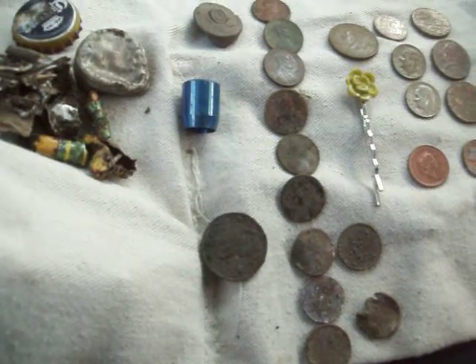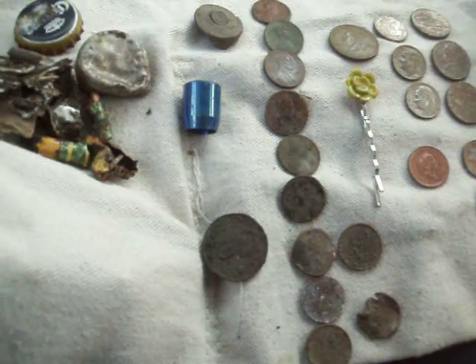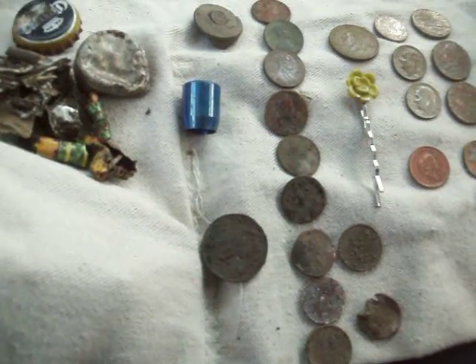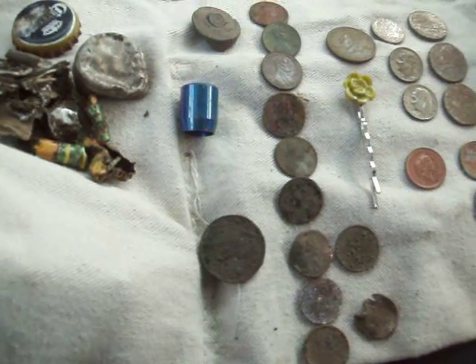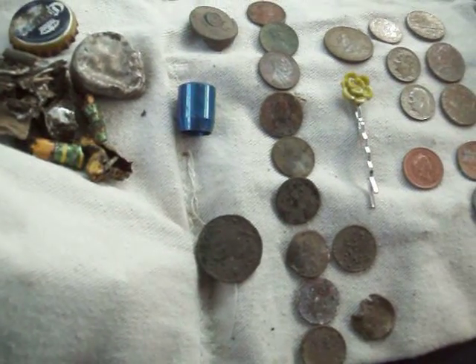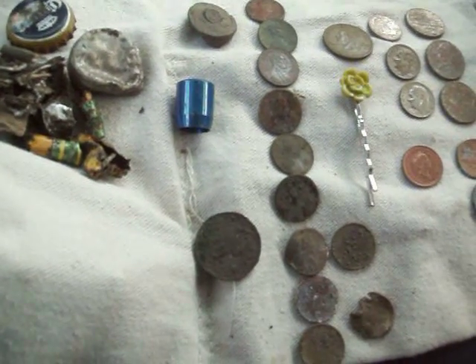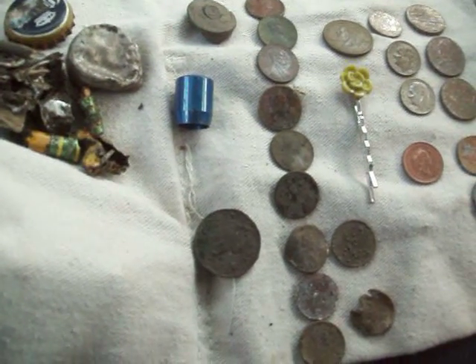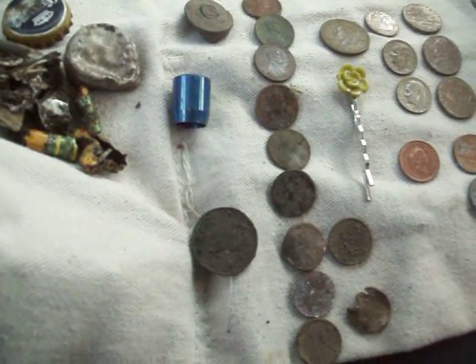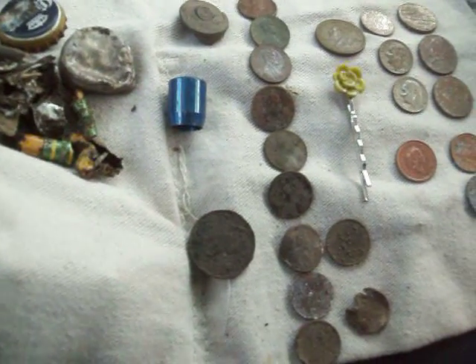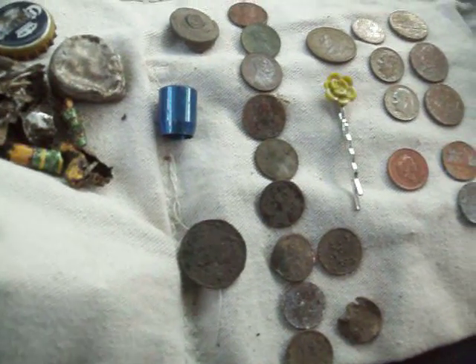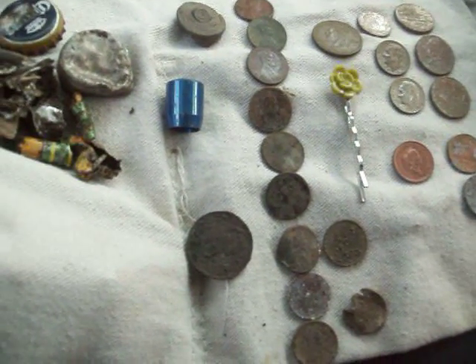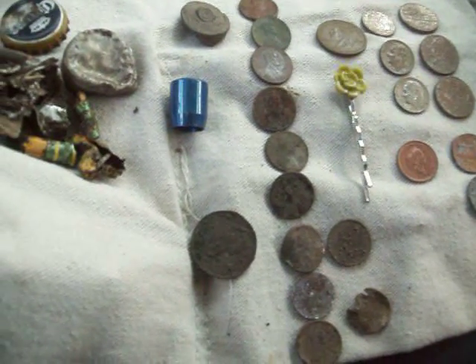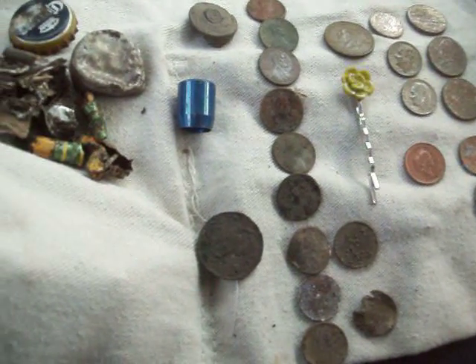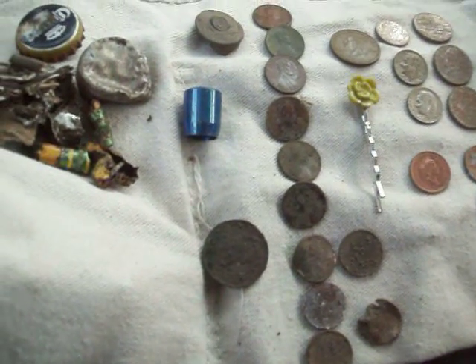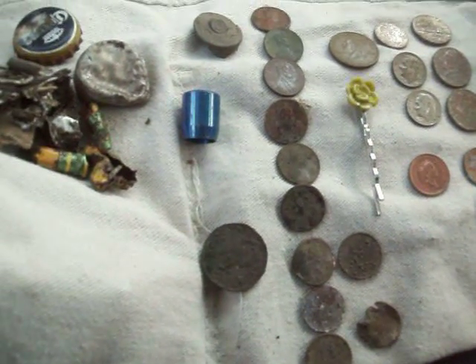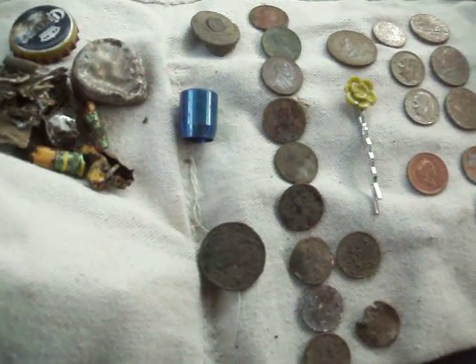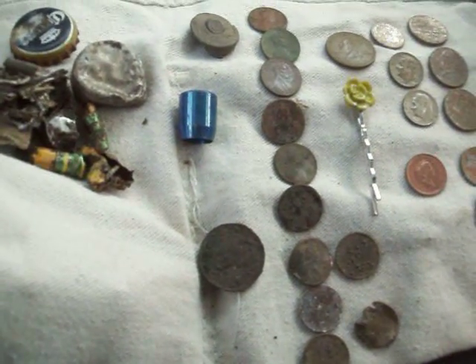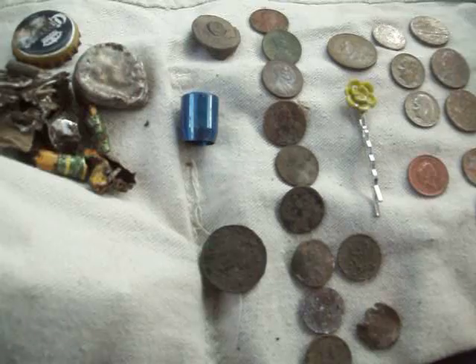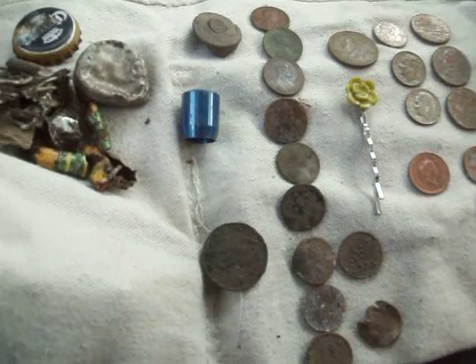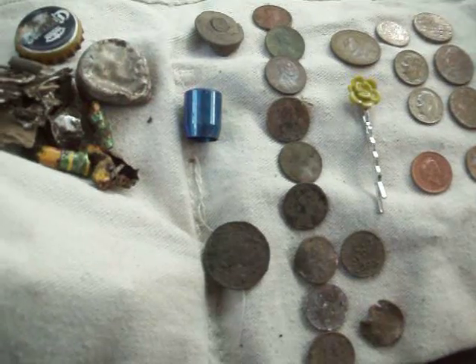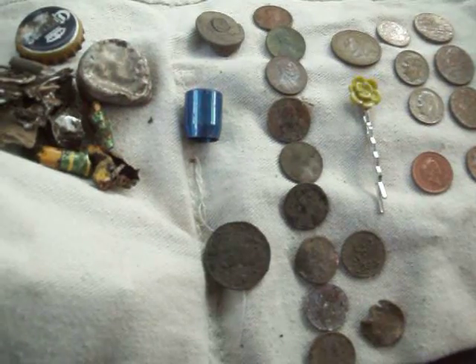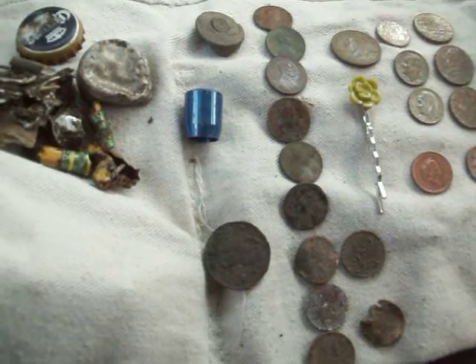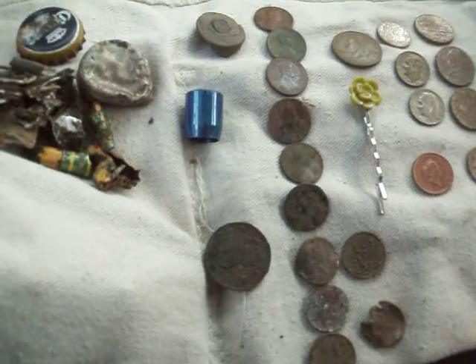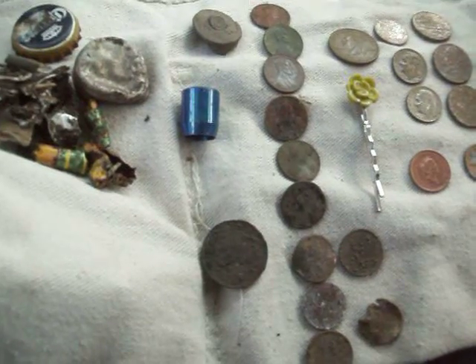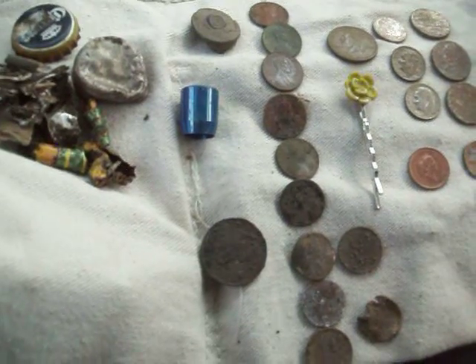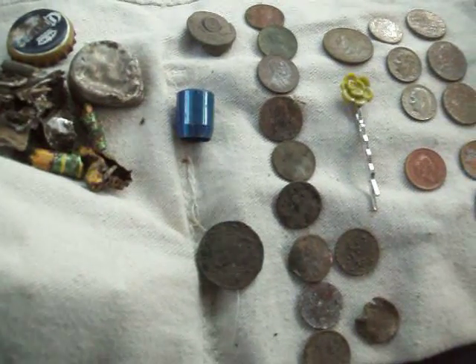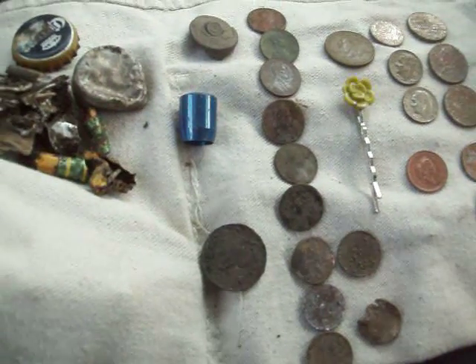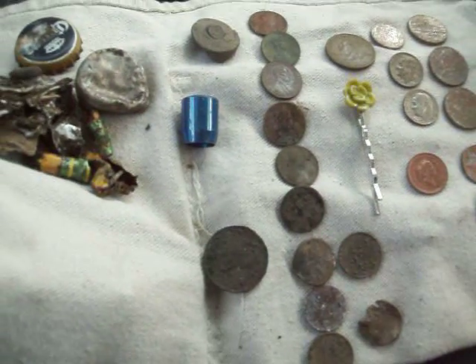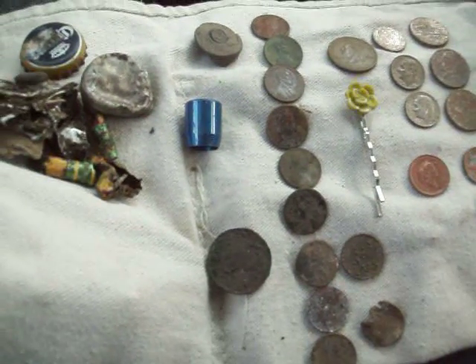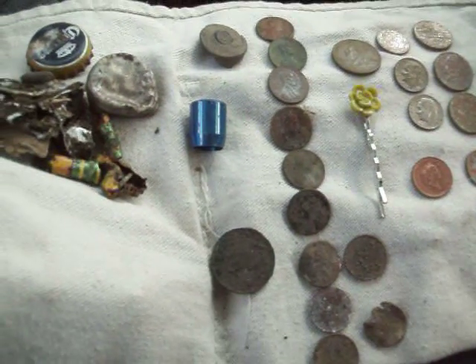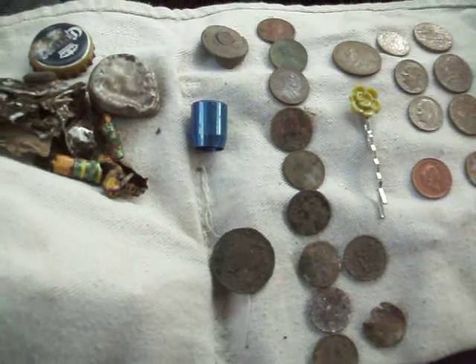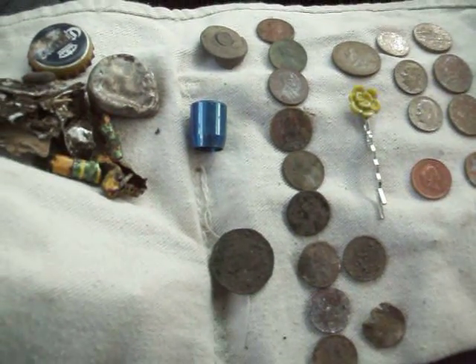Alright diggers, I'm done with my hunts for now. I had to pick up my kid from school, but I thought I'd show you my finds.